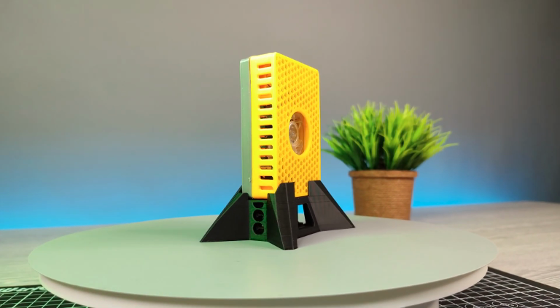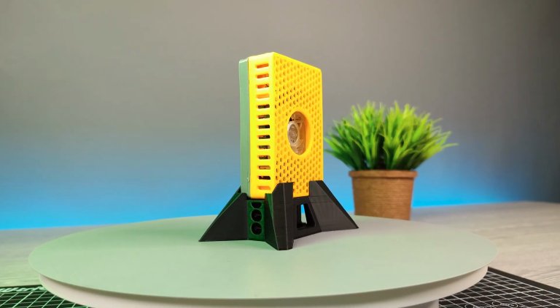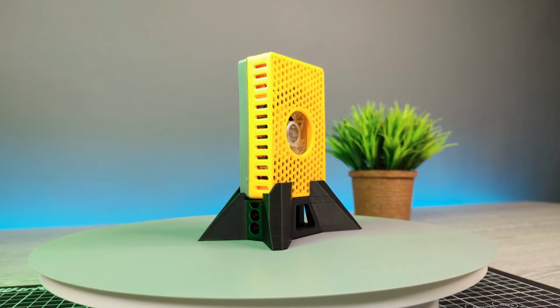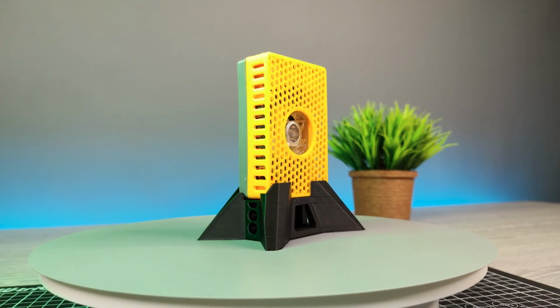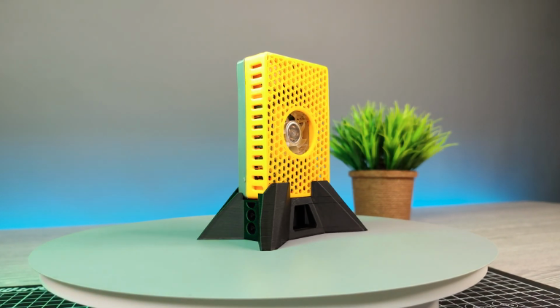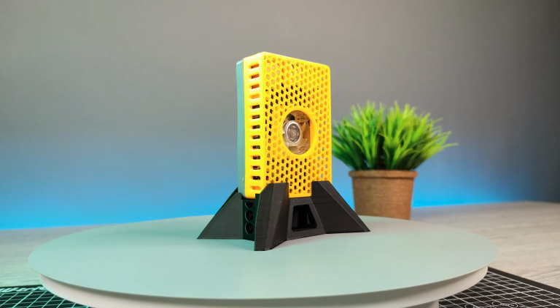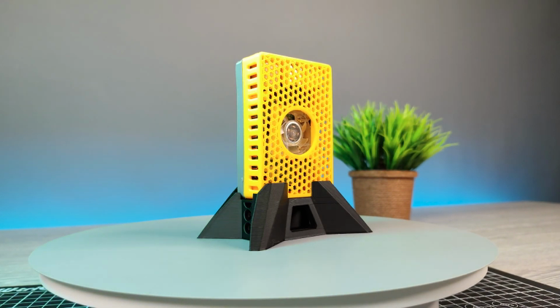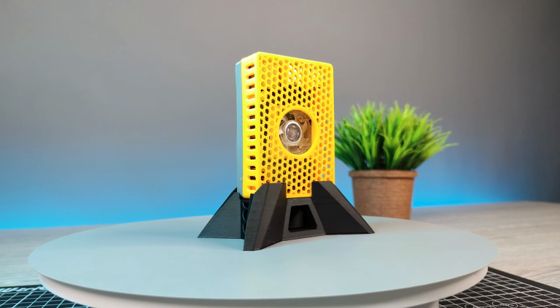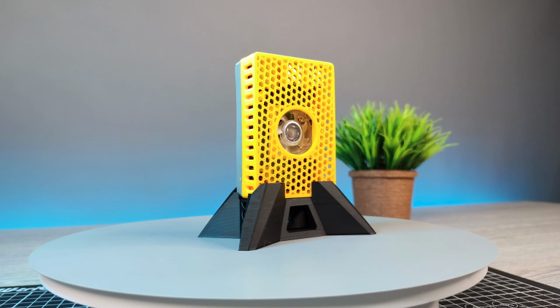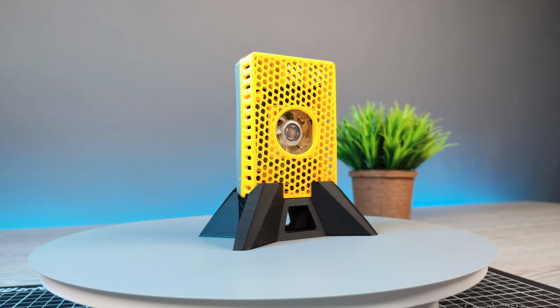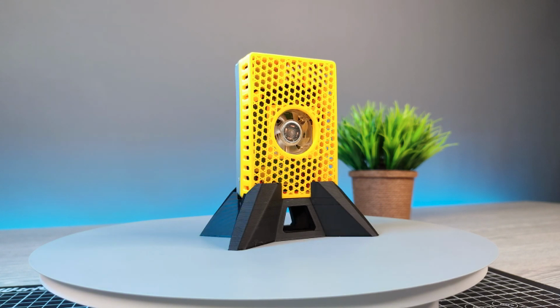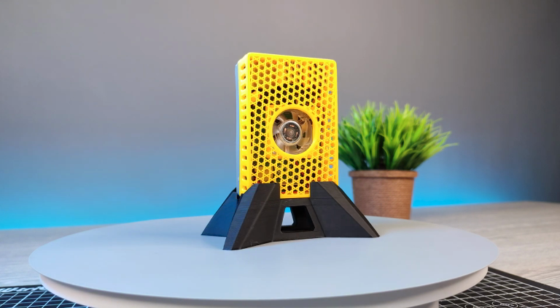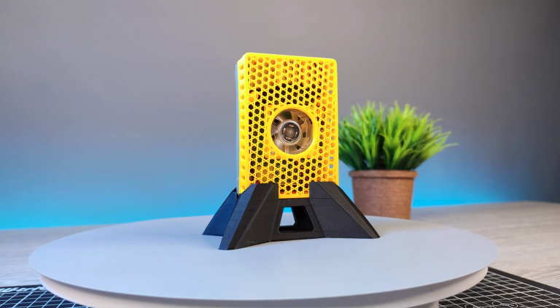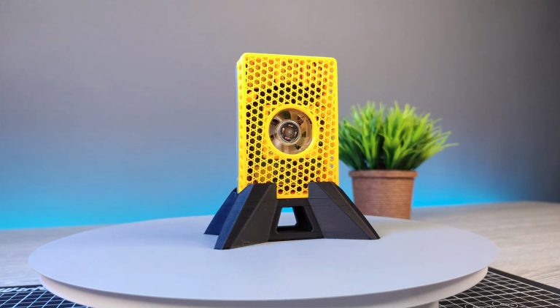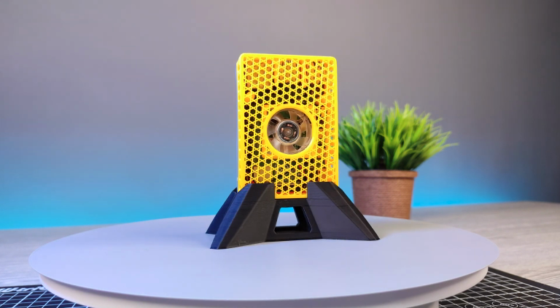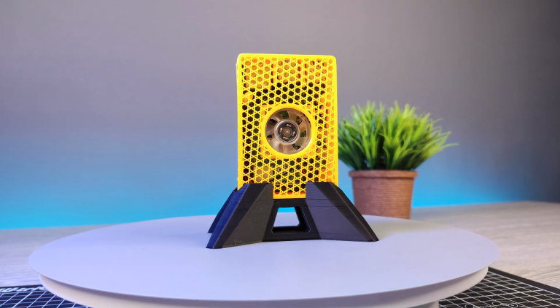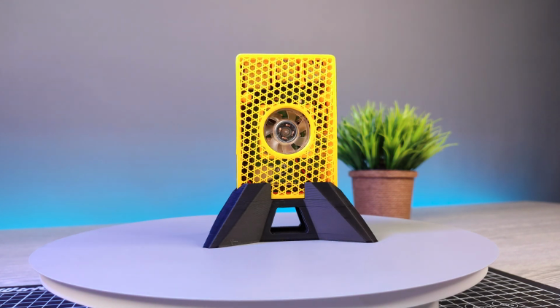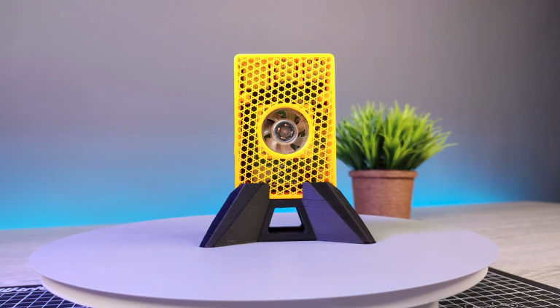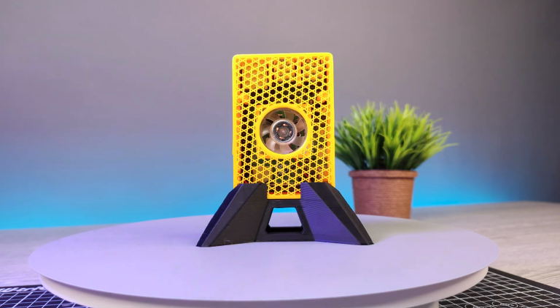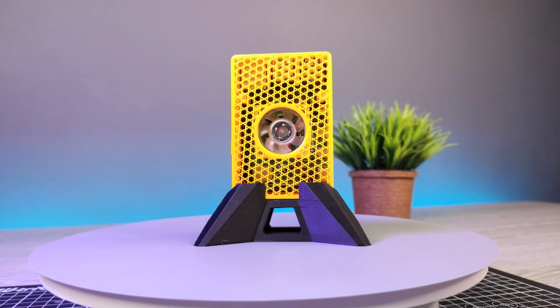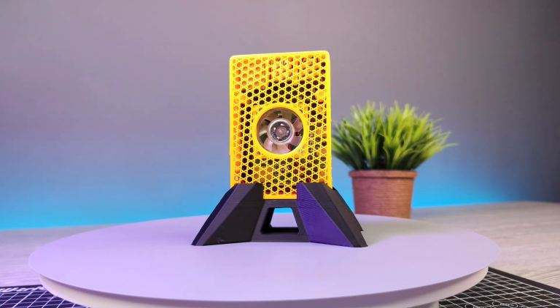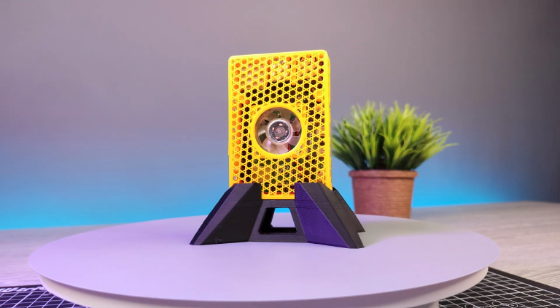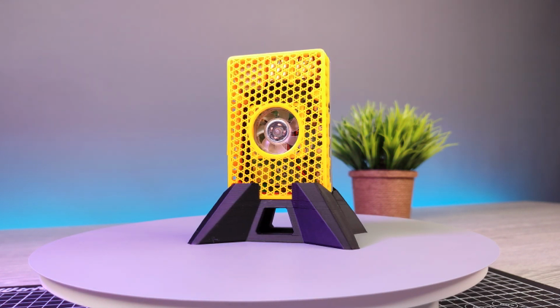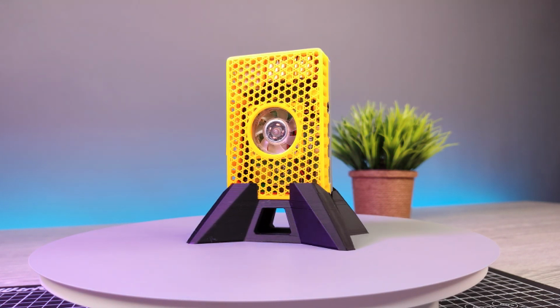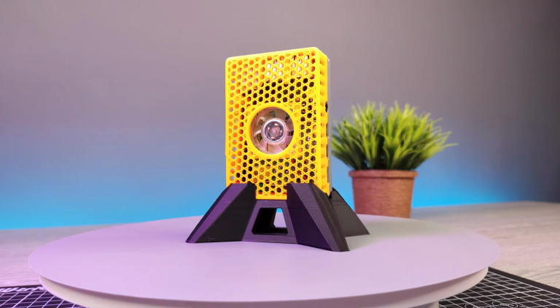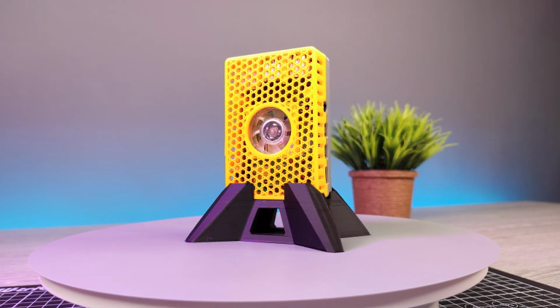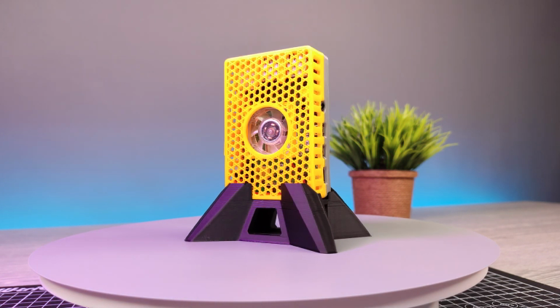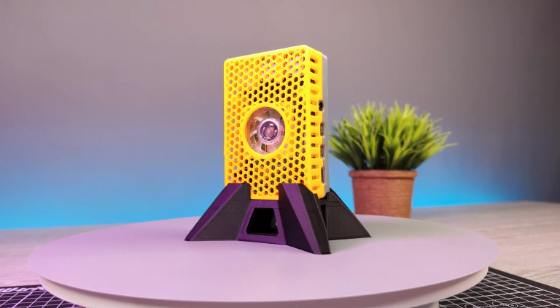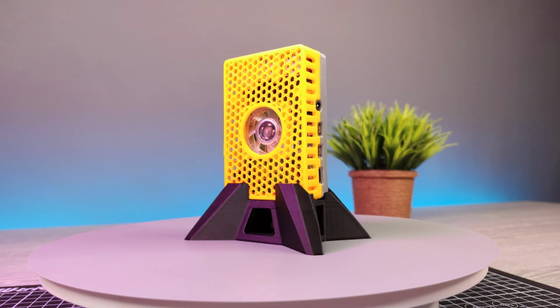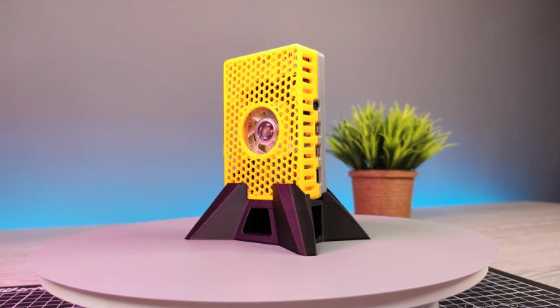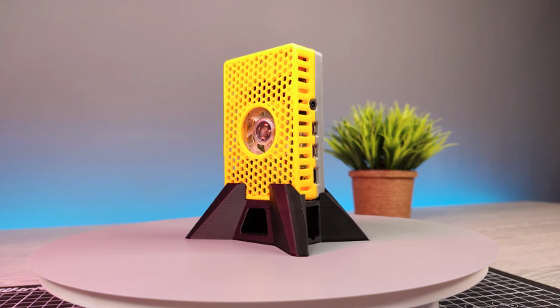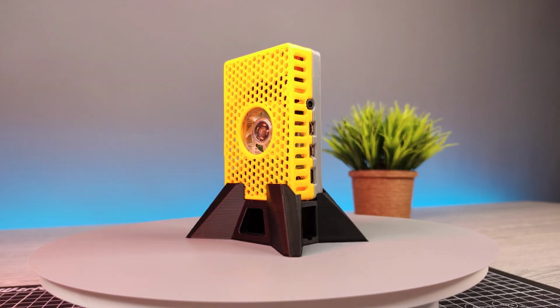This is my top 10 Raspberry Pi case picks to 3D print. All designs are free and links are in the video description.